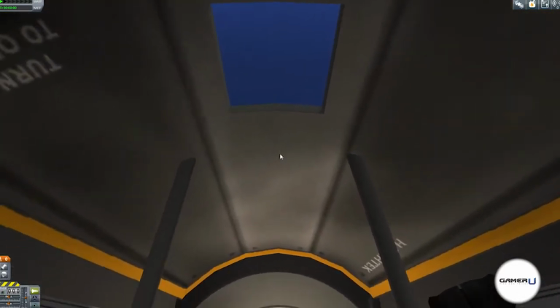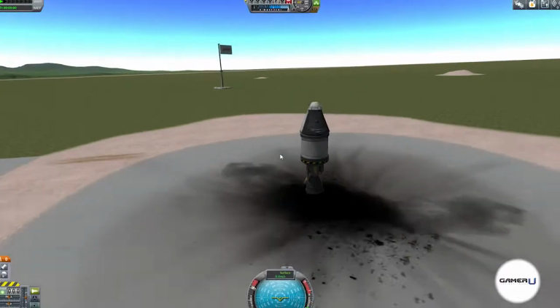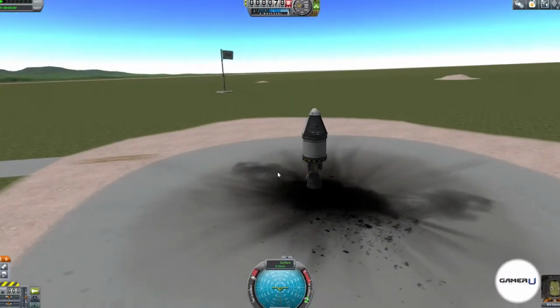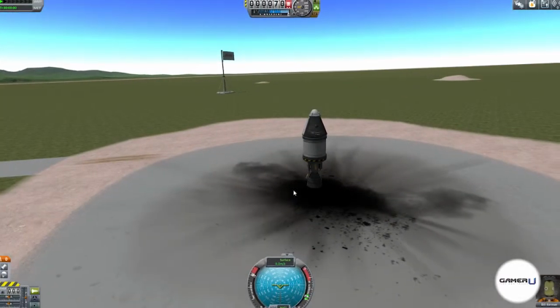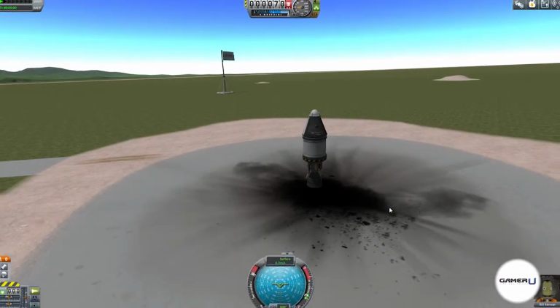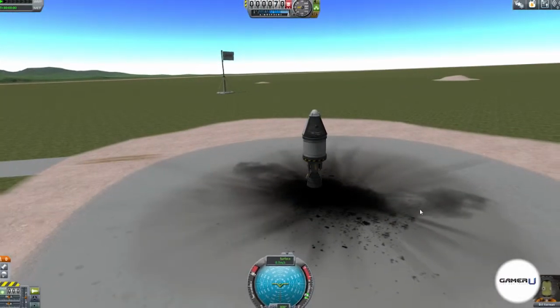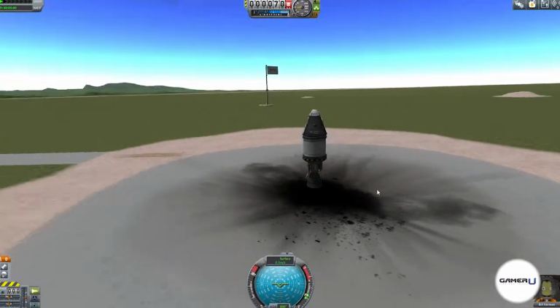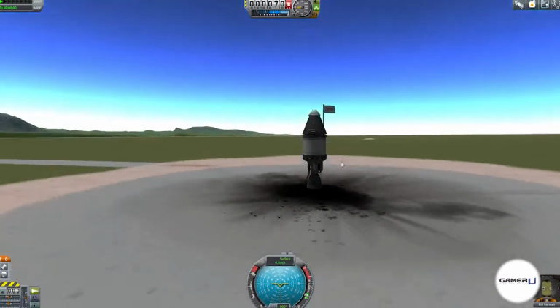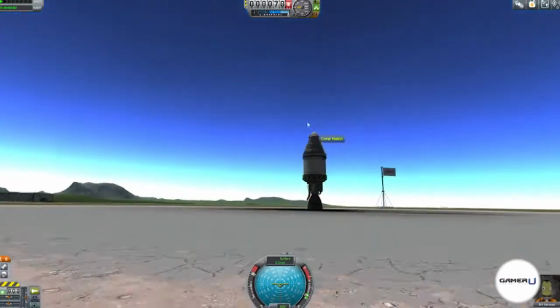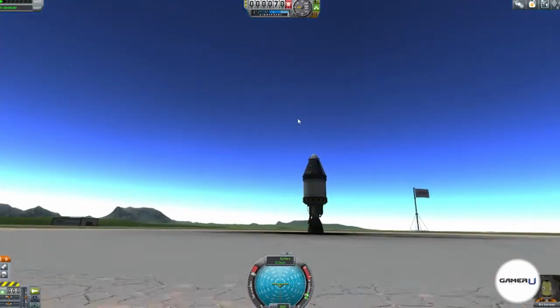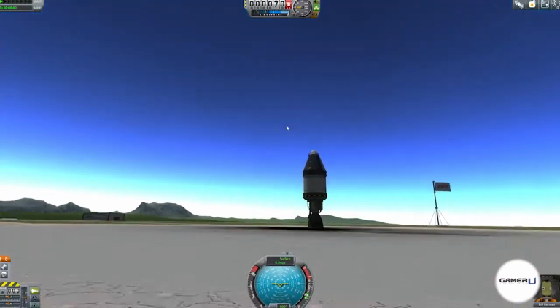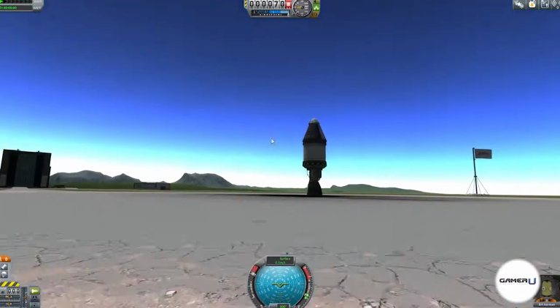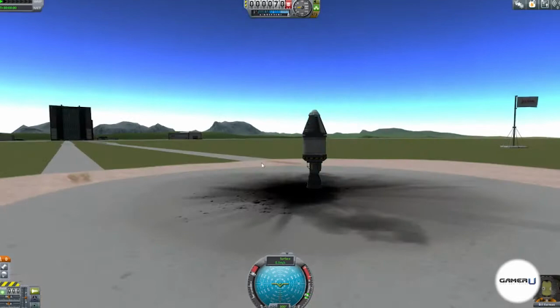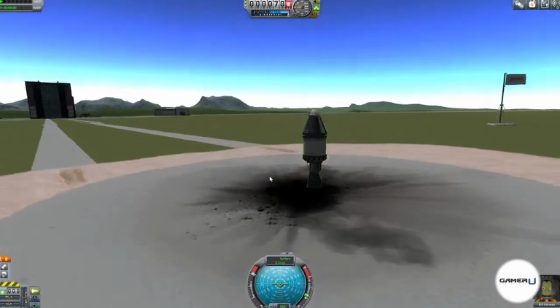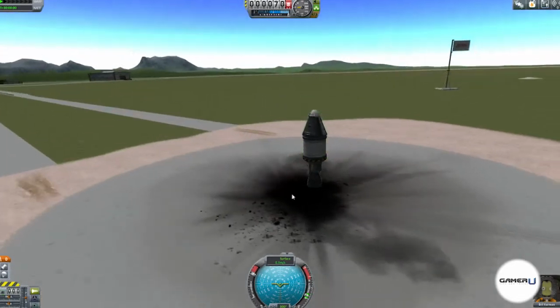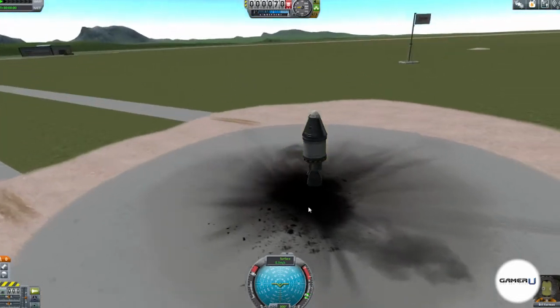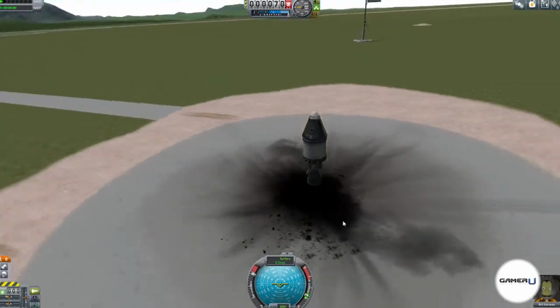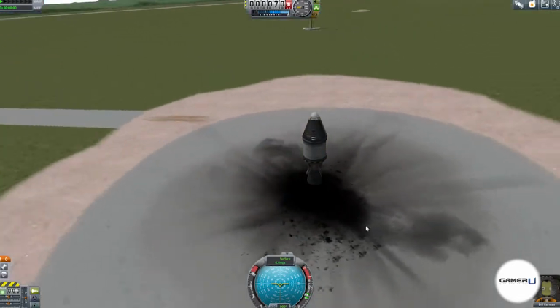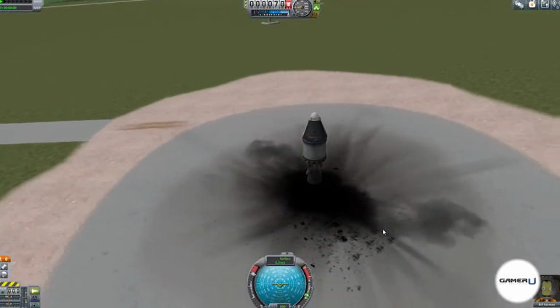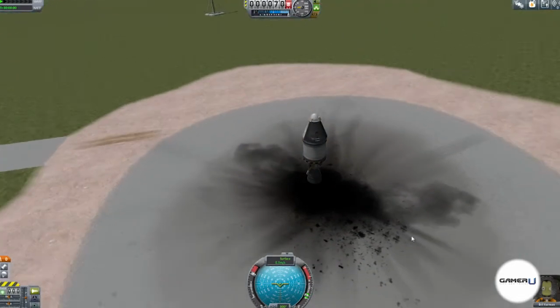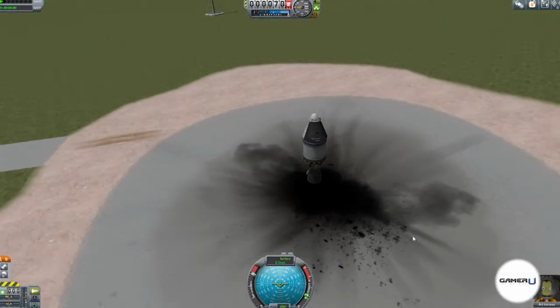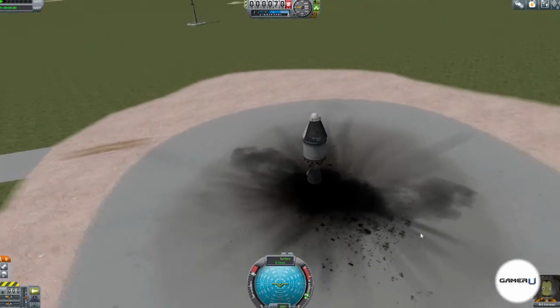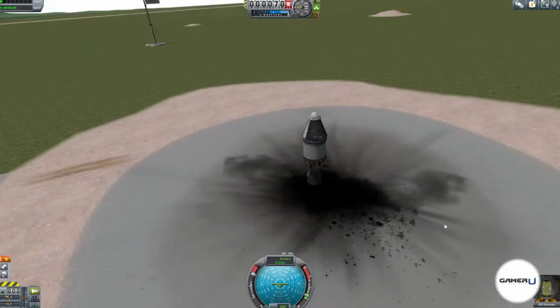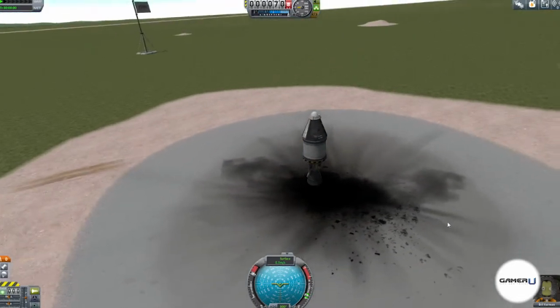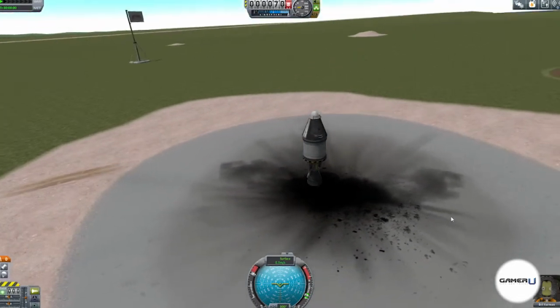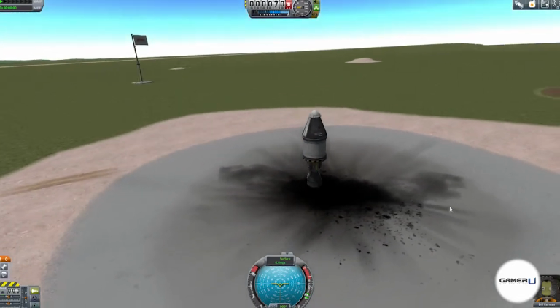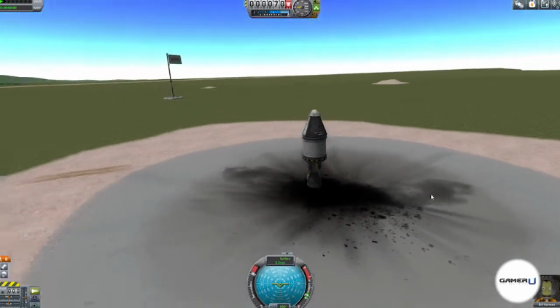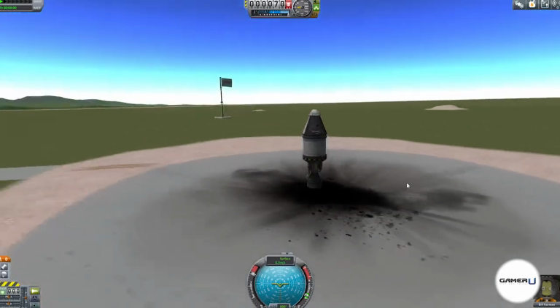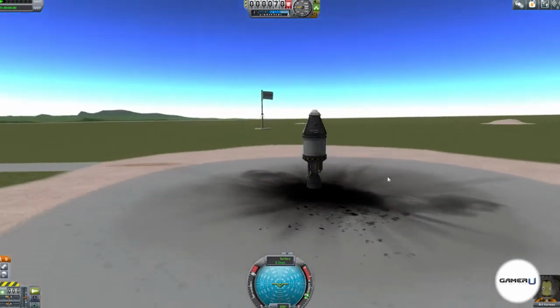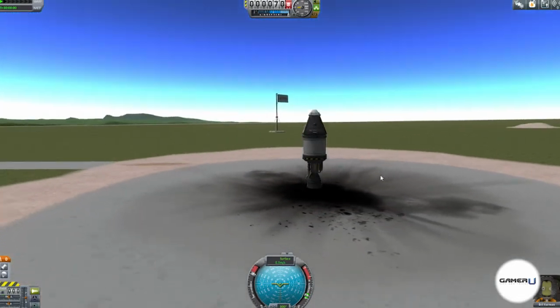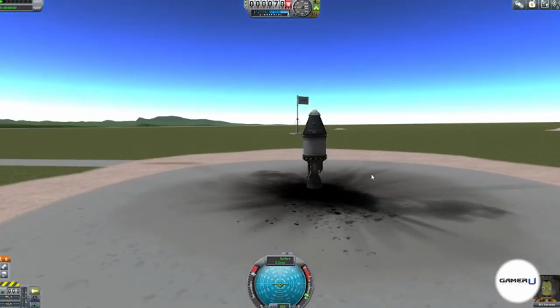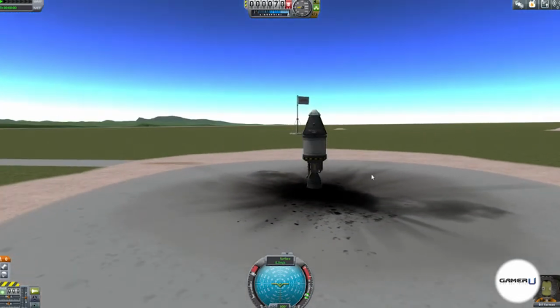Exploring space can be fun, but it's so big and takes a while to get anywhere. What if you just want to run around and explore planets?